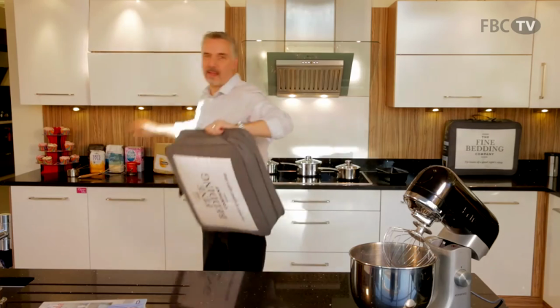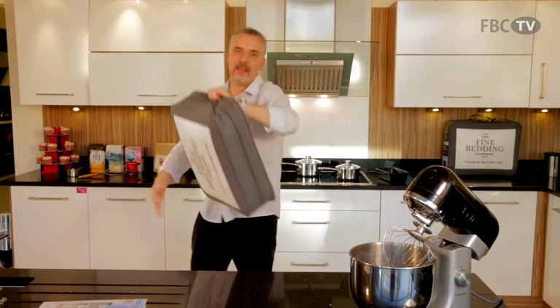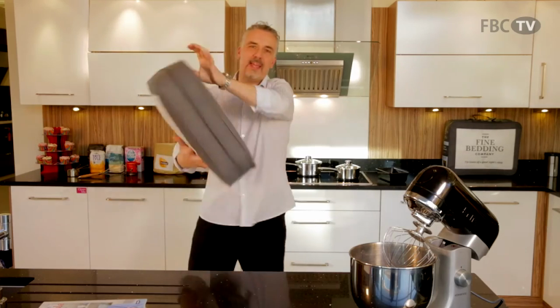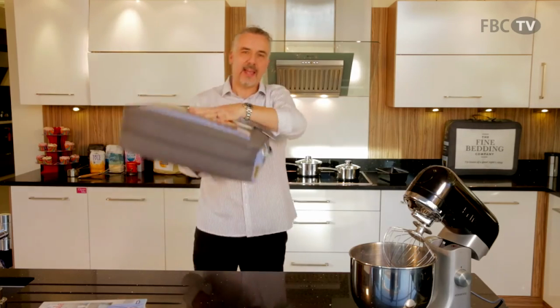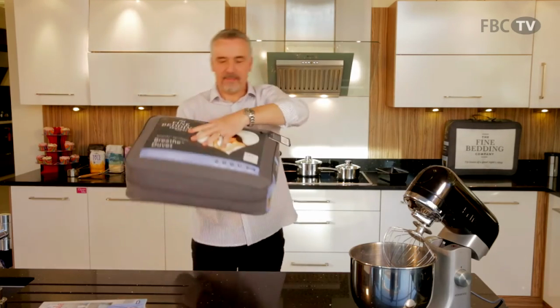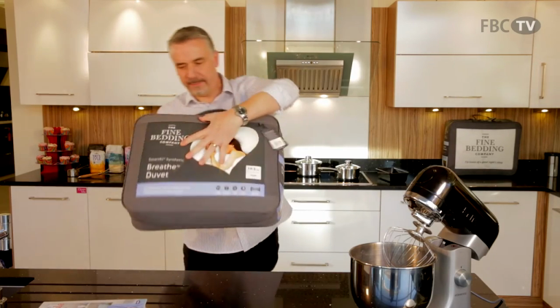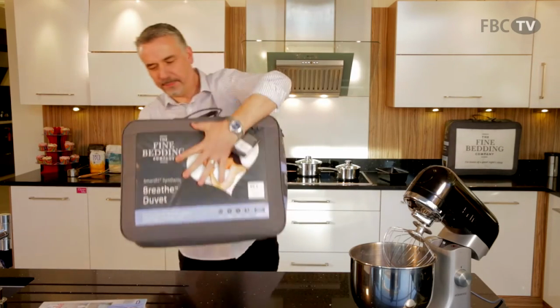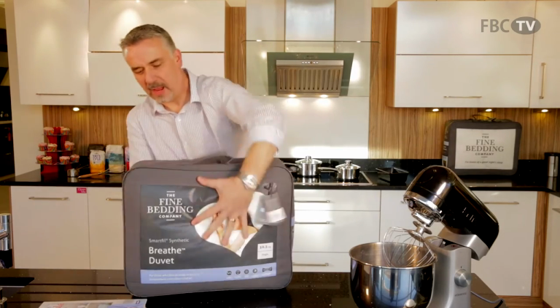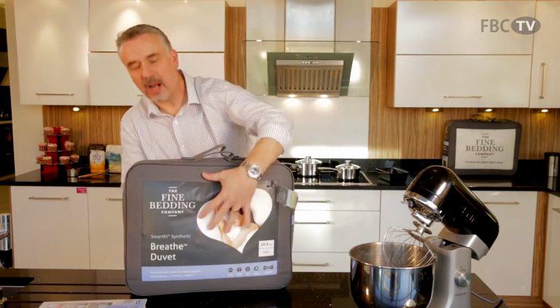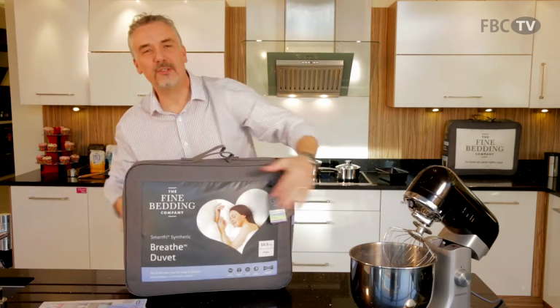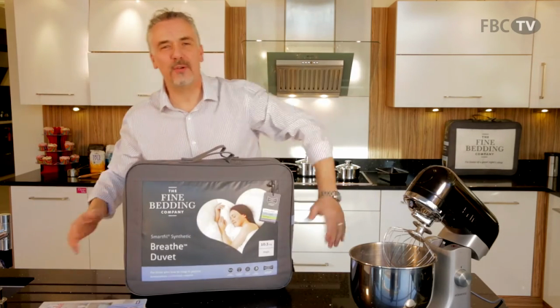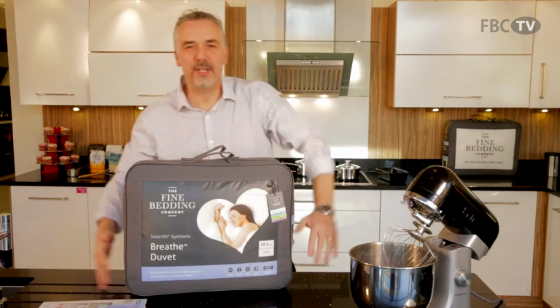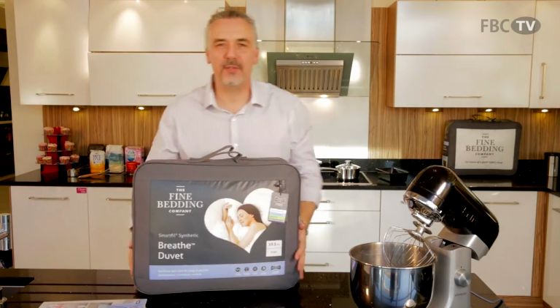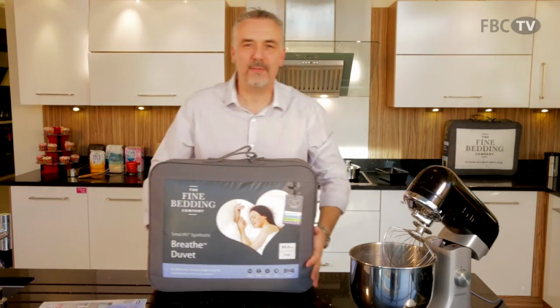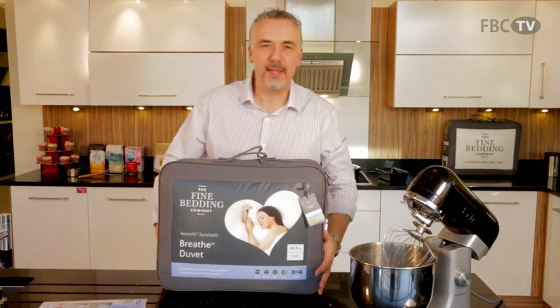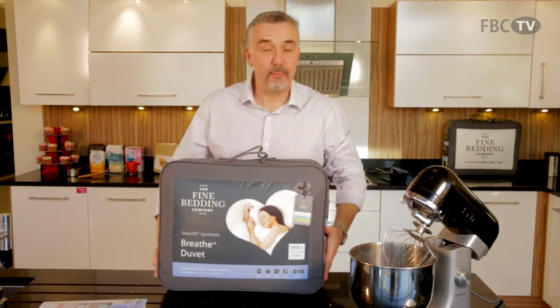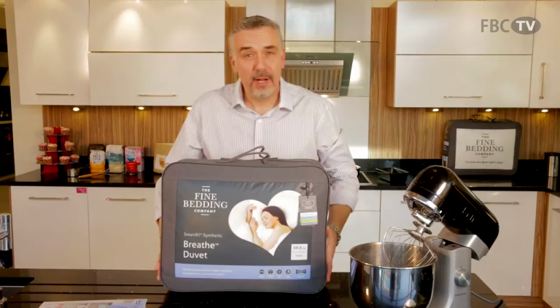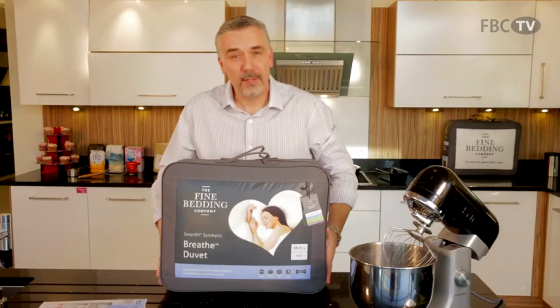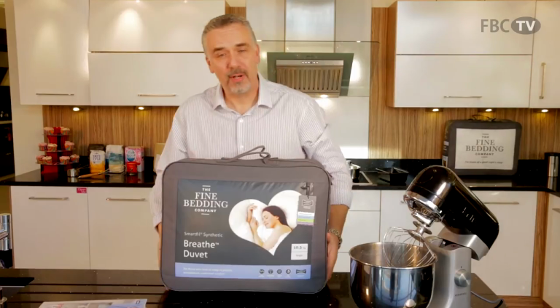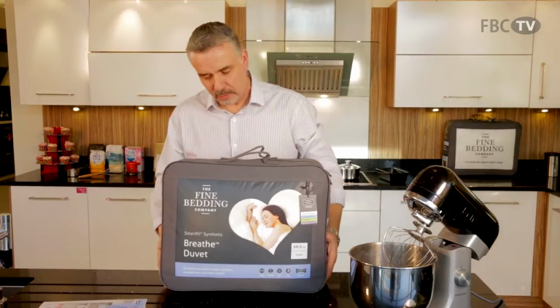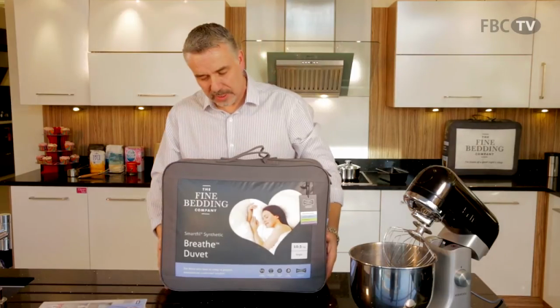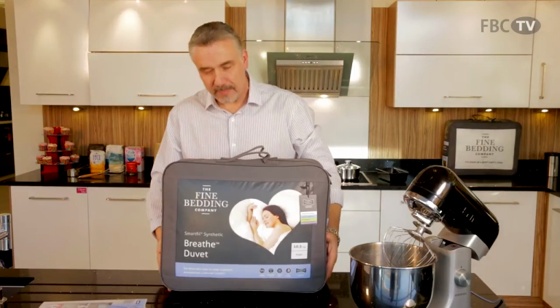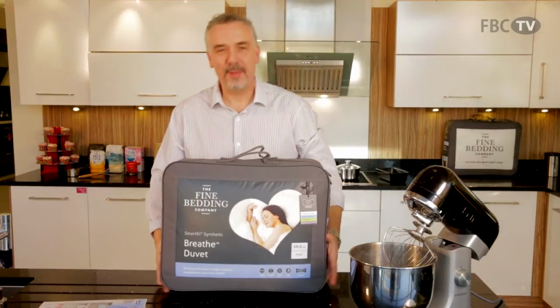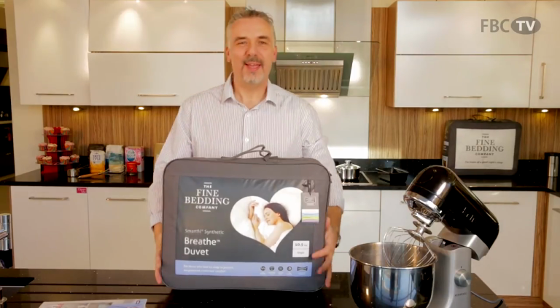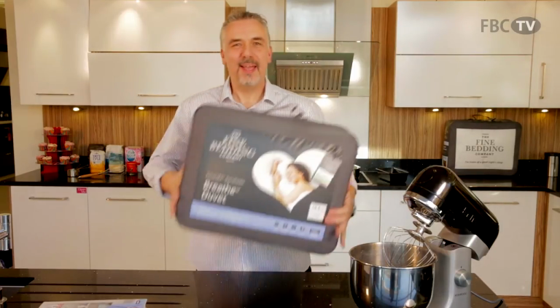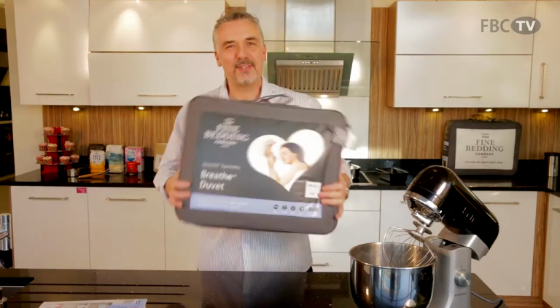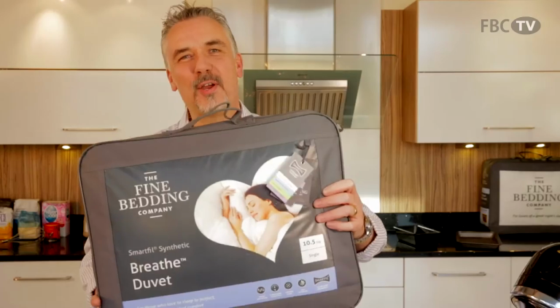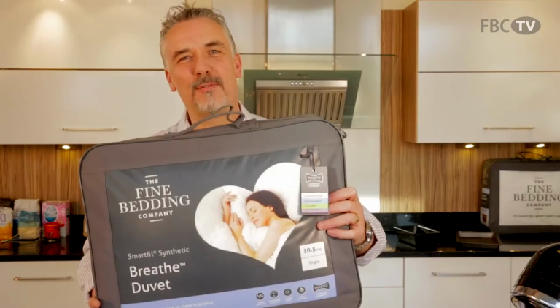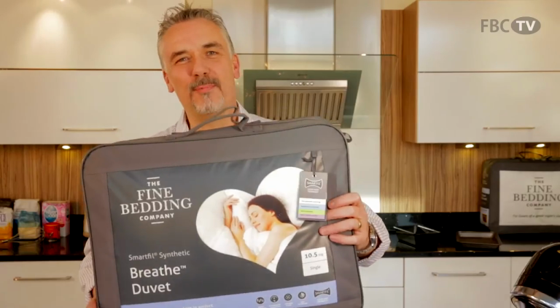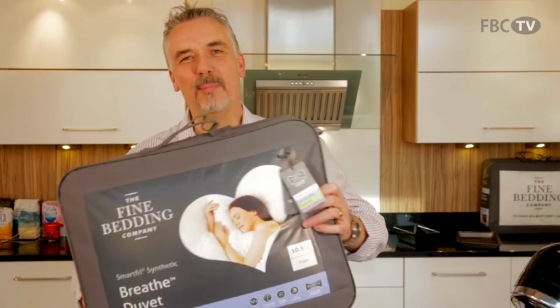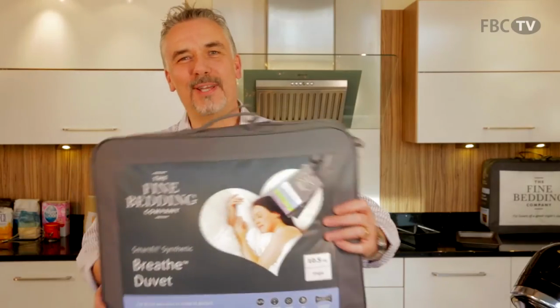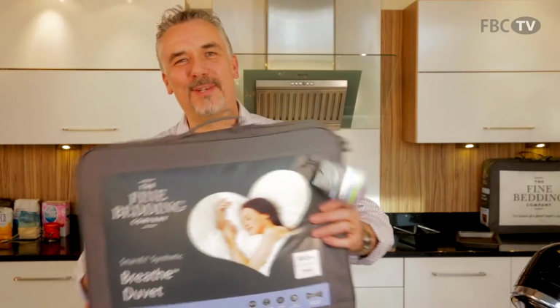And there you have it — a luxurious duvet that breathes while you sleep. It's got a great wobble, hasn't it?